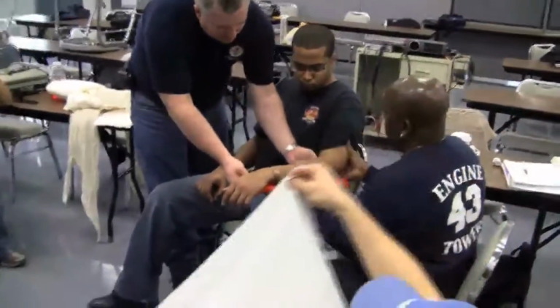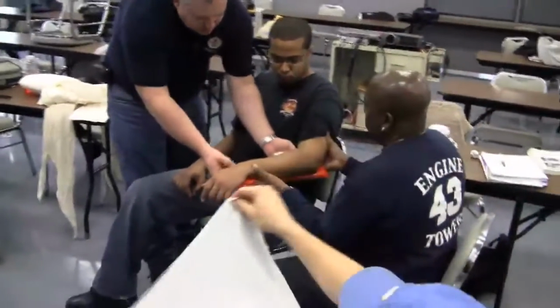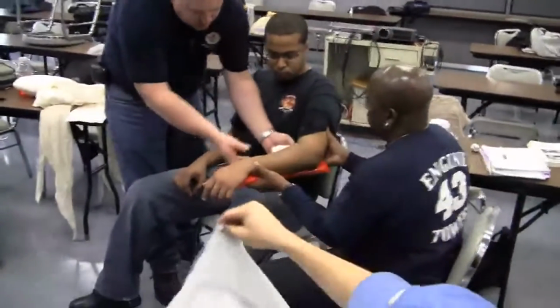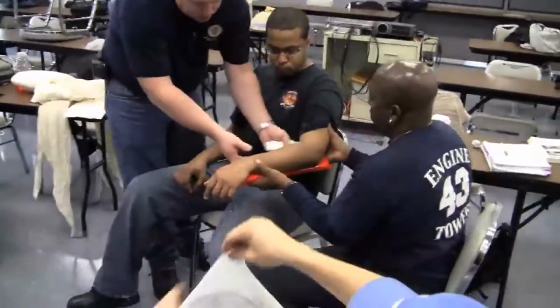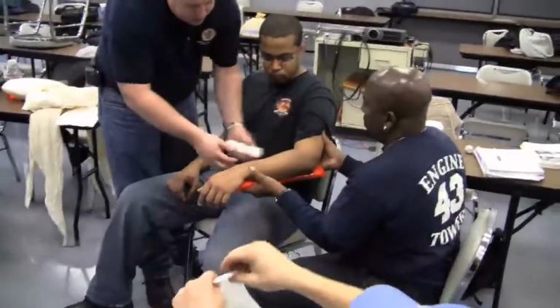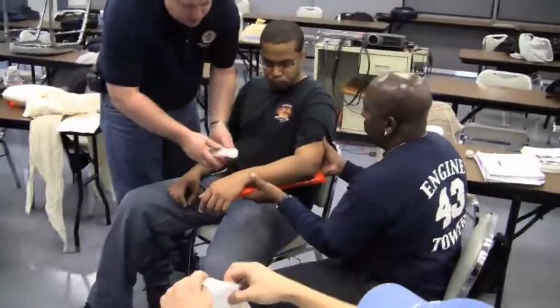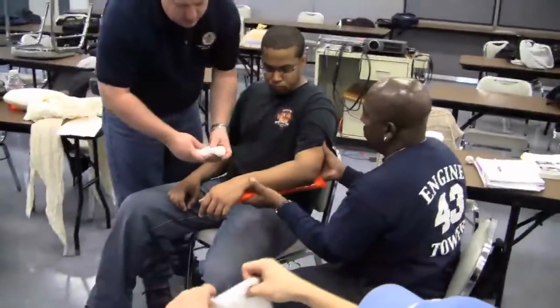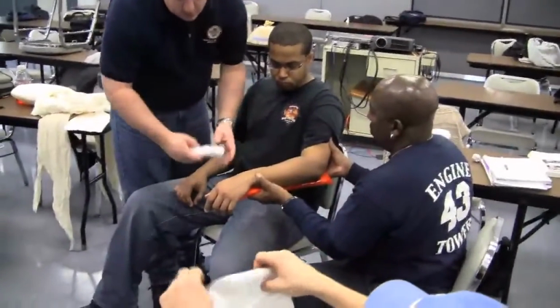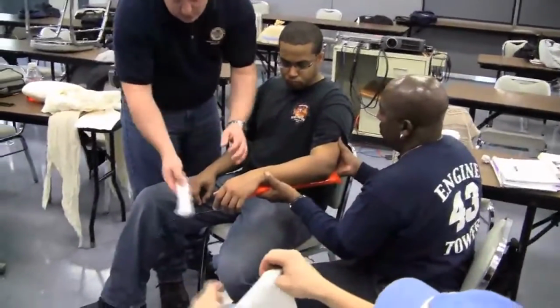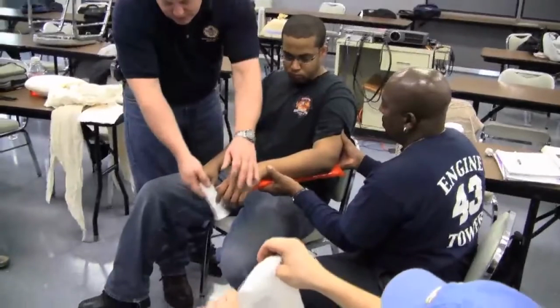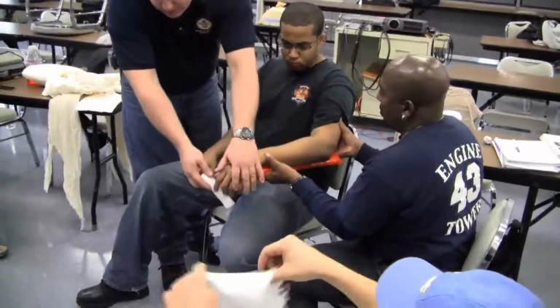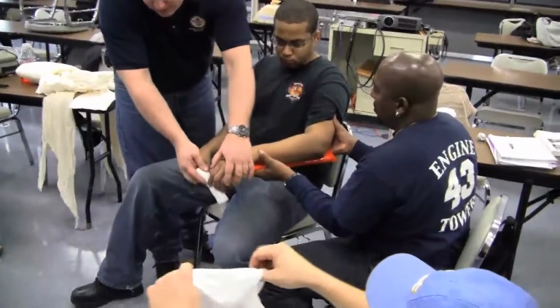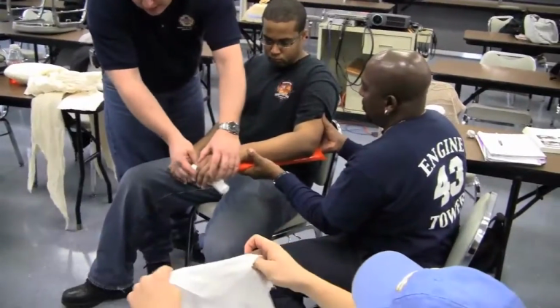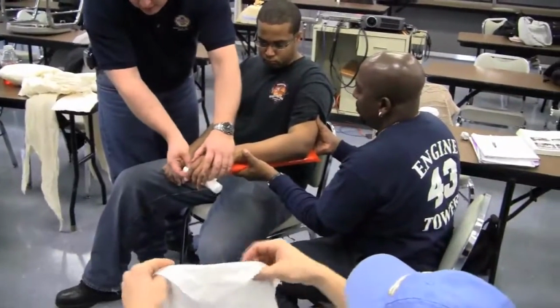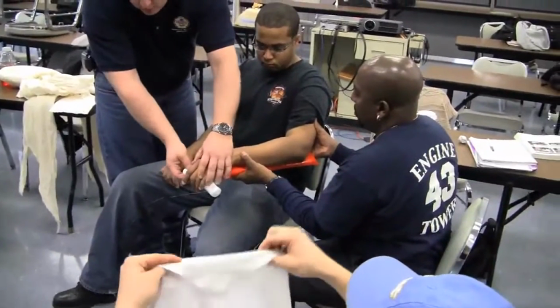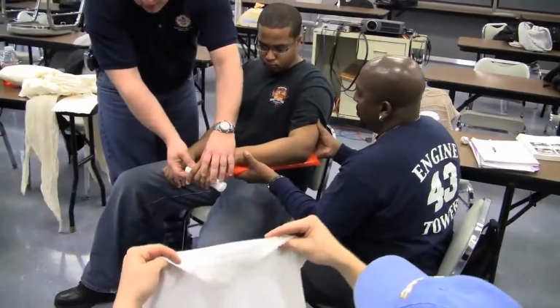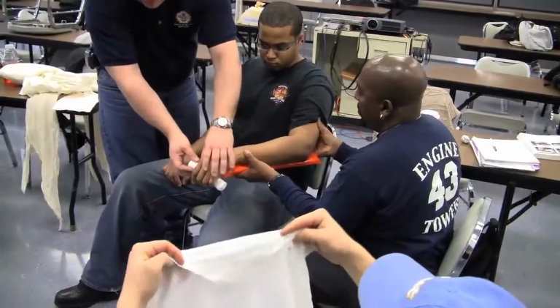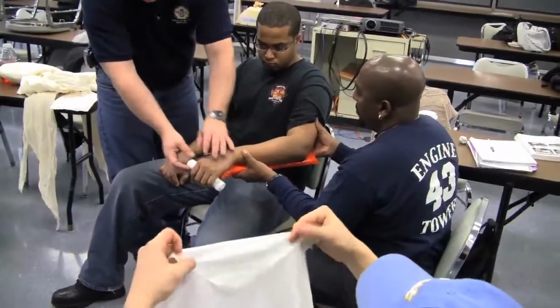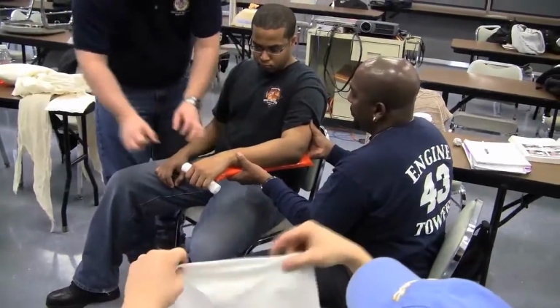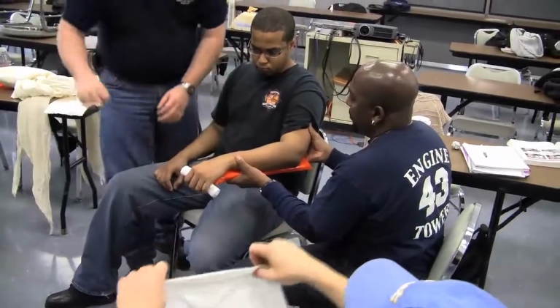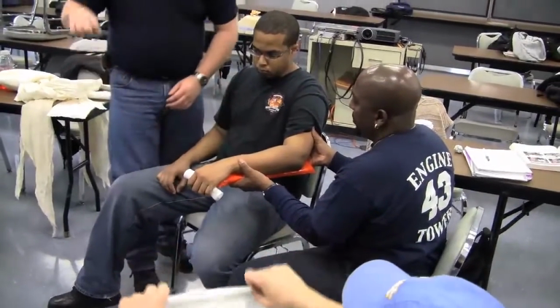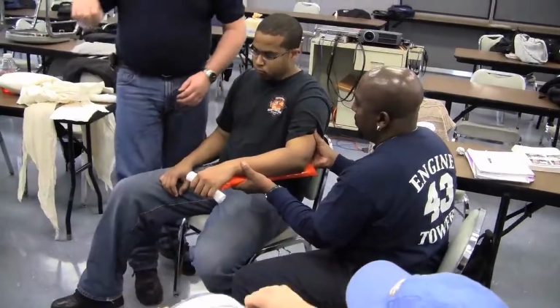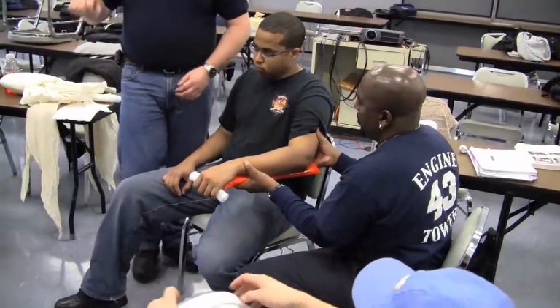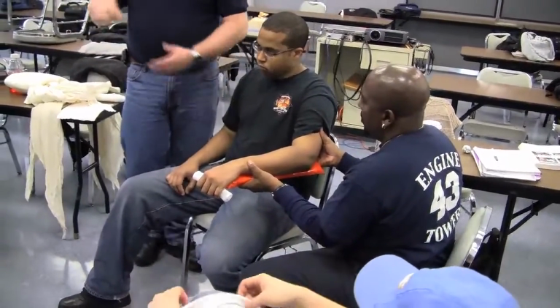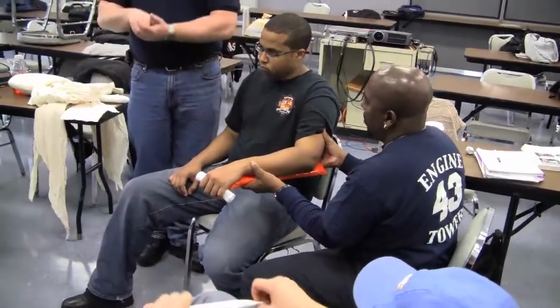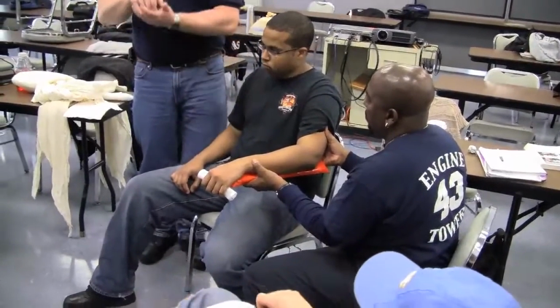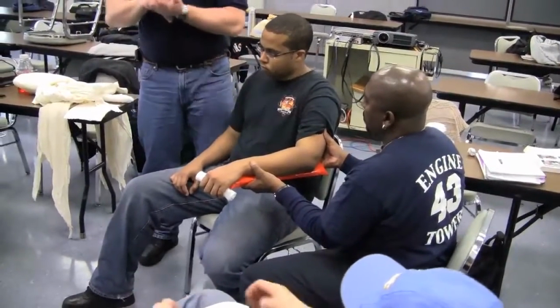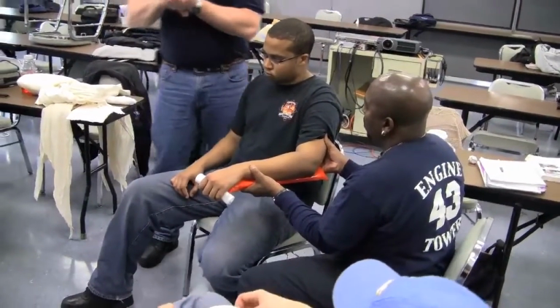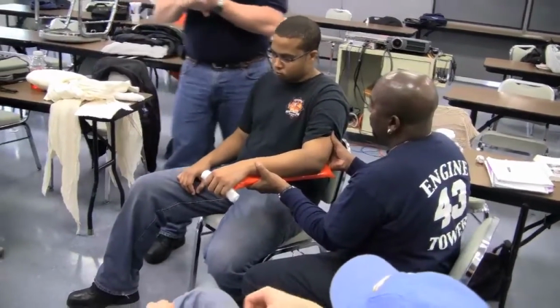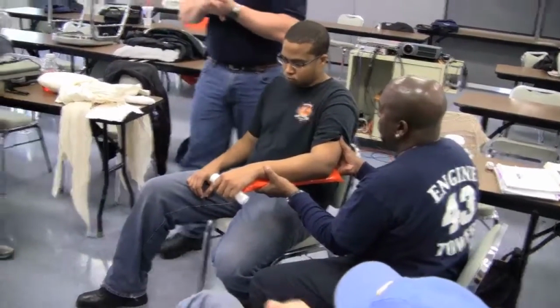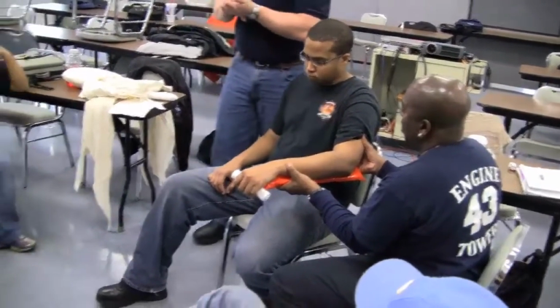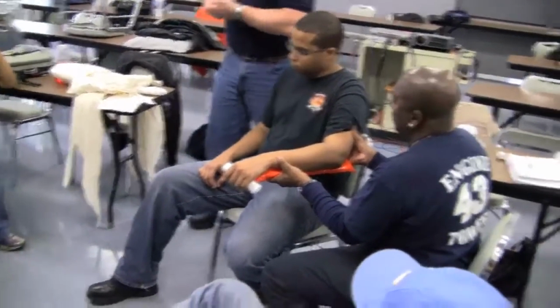He's going to support the splint in the arm. We'll put this in the patient's hand, just let him hold that. That's just going to make it easier for him to keep that natural position.